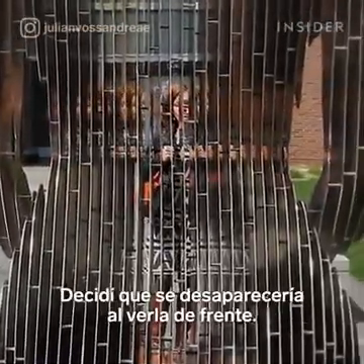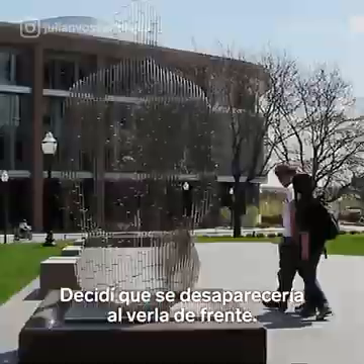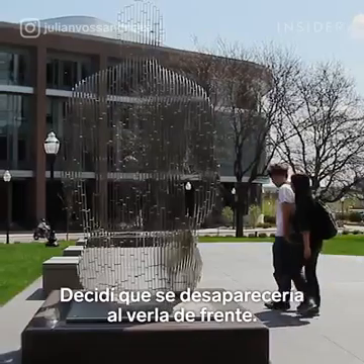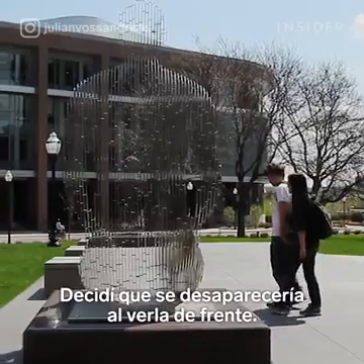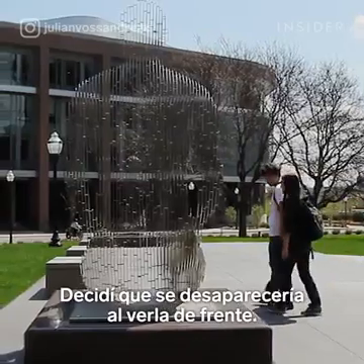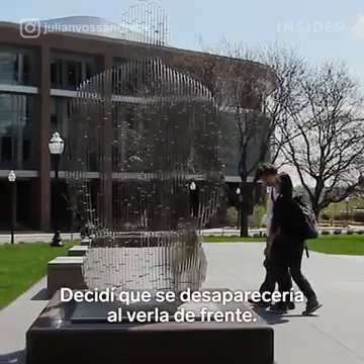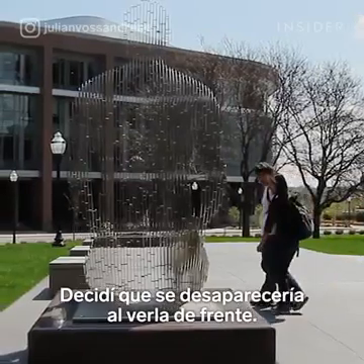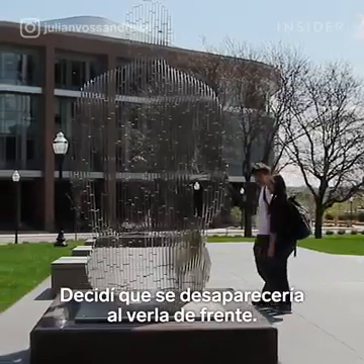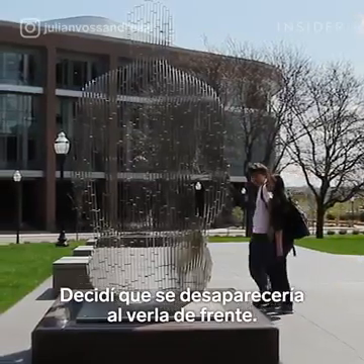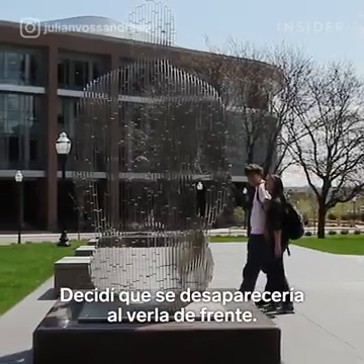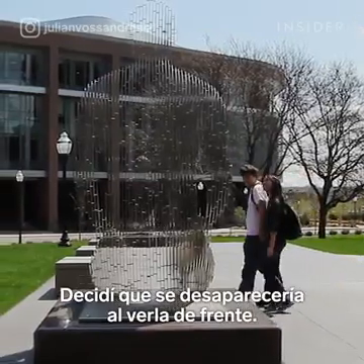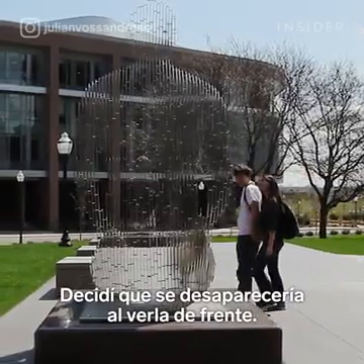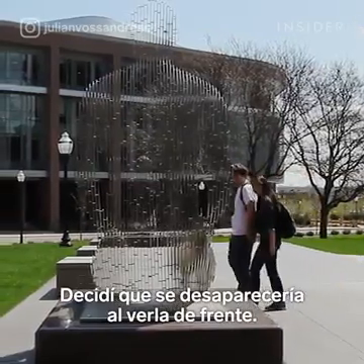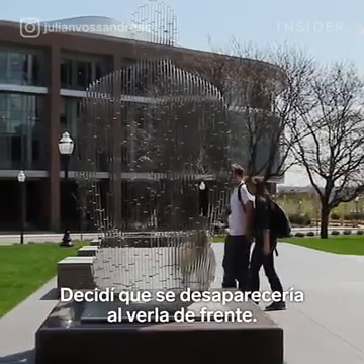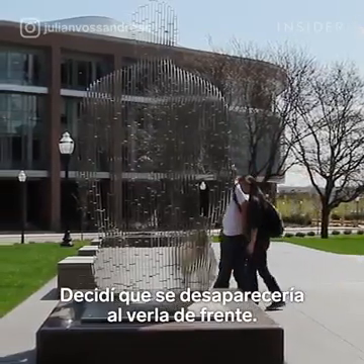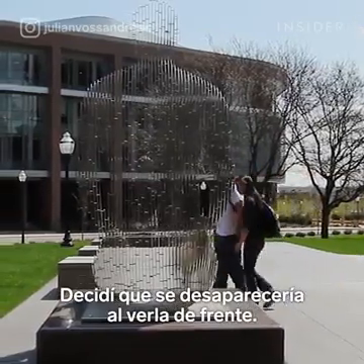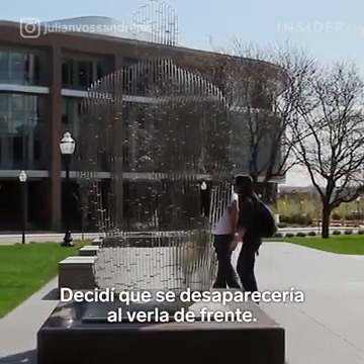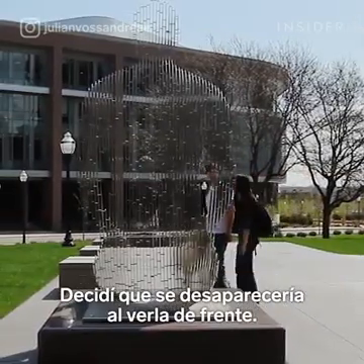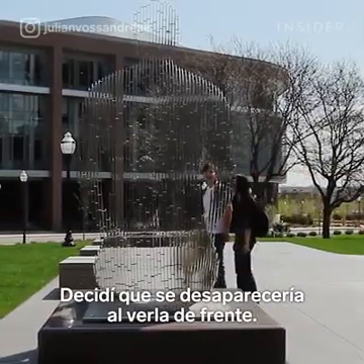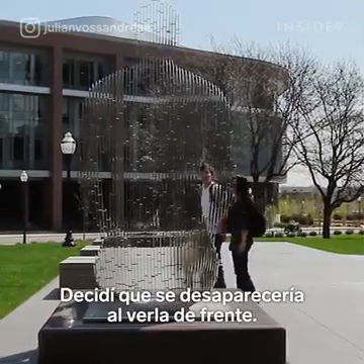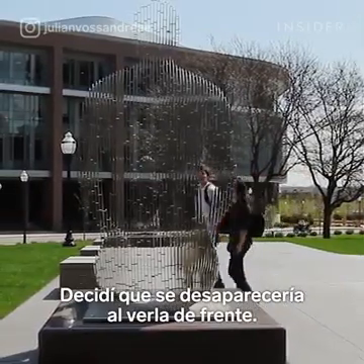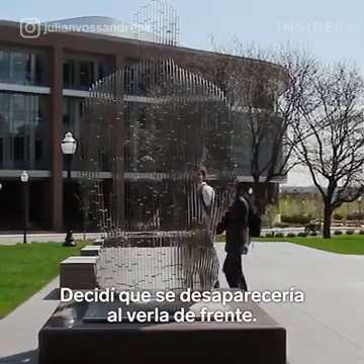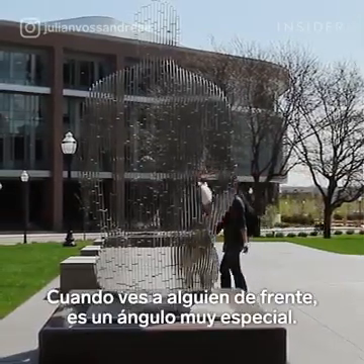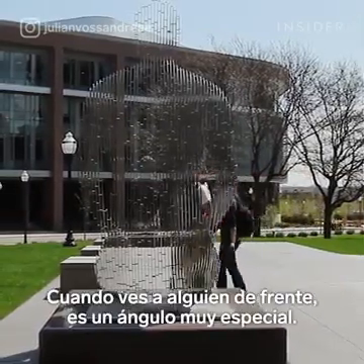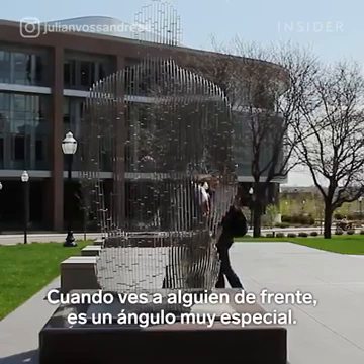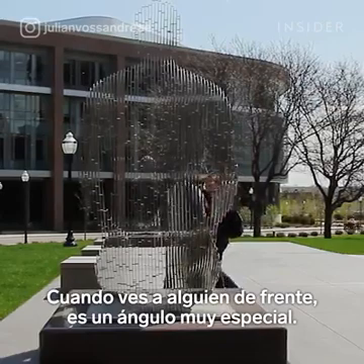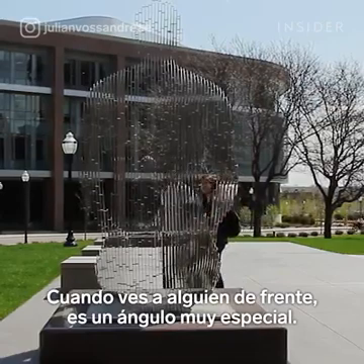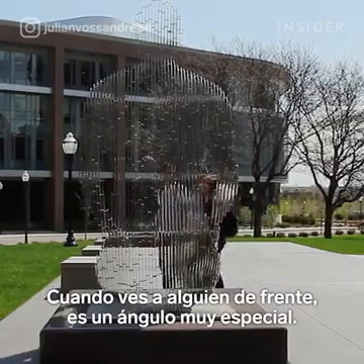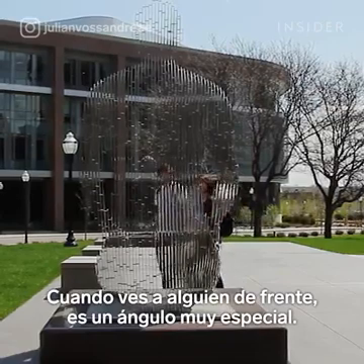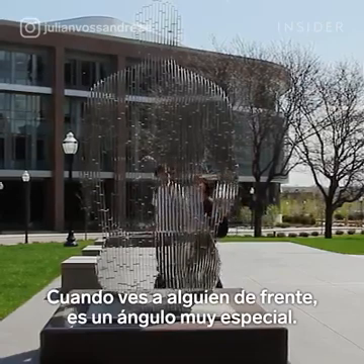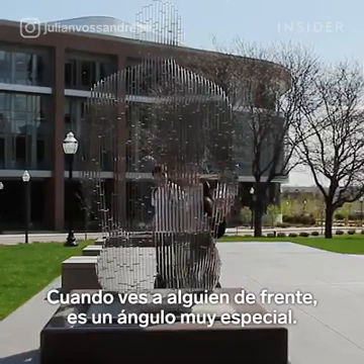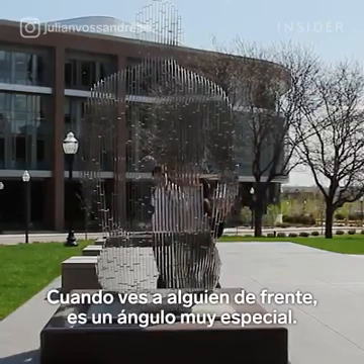Later I decided to use the disappearing angle as the angle where the gazes — when you look into somebody's eye, it's a very special angle.